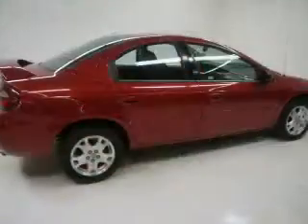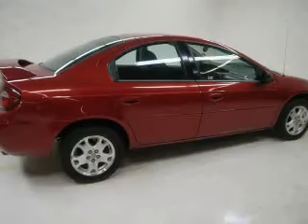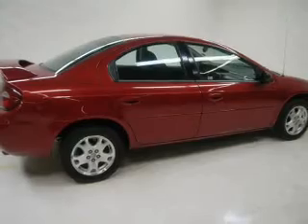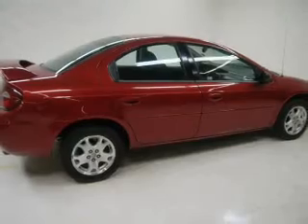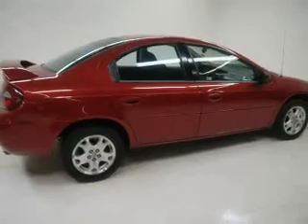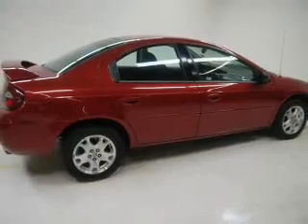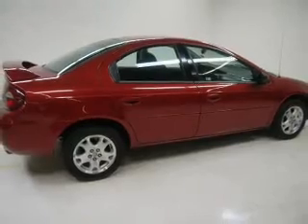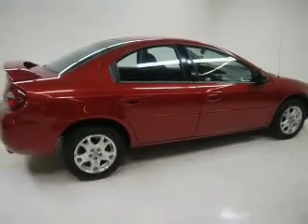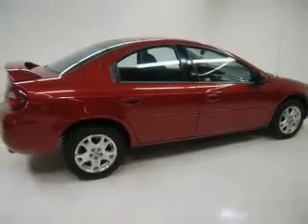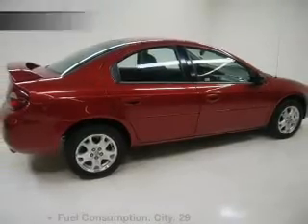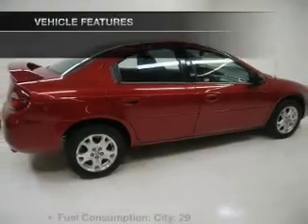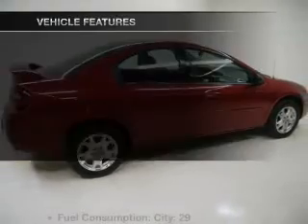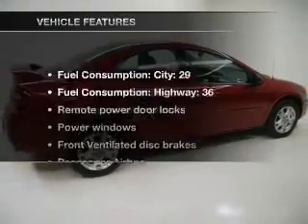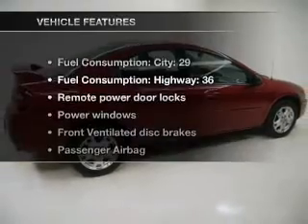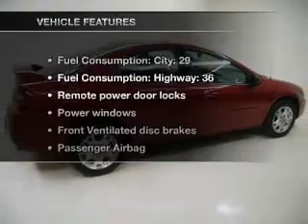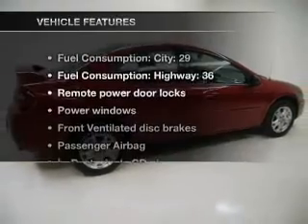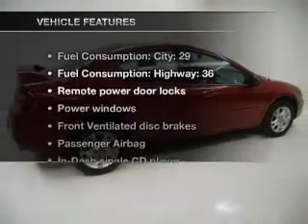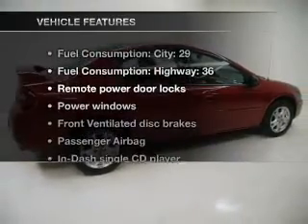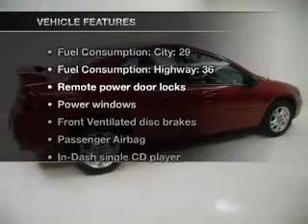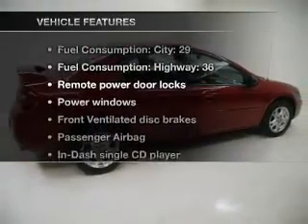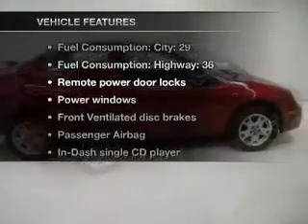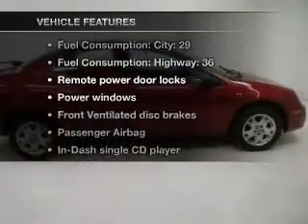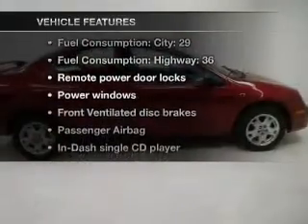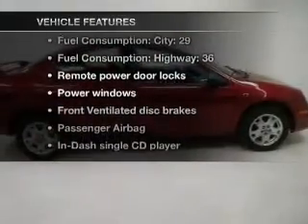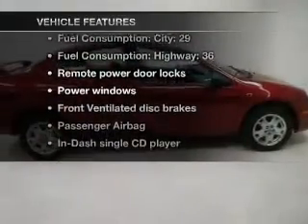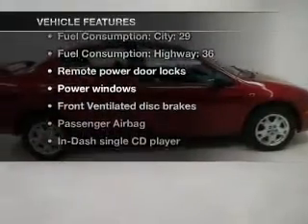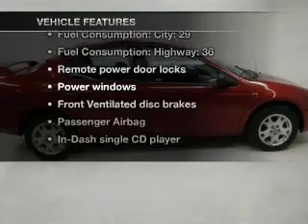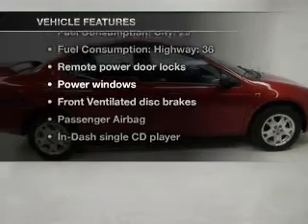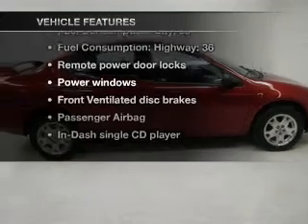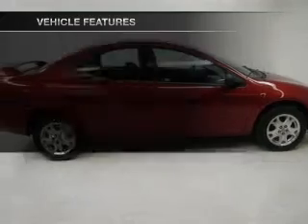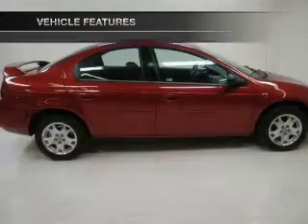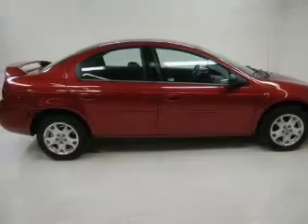Premium wheels lend a distinctive appearance, and with these notable features, you won't want to miss out on the opportunity to own this amazing ride.